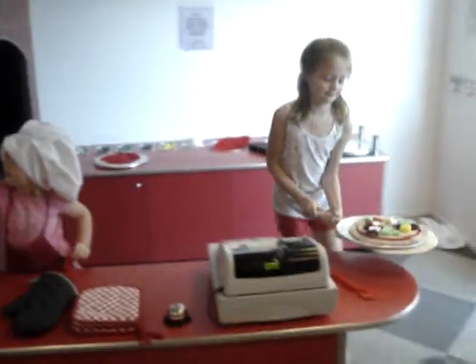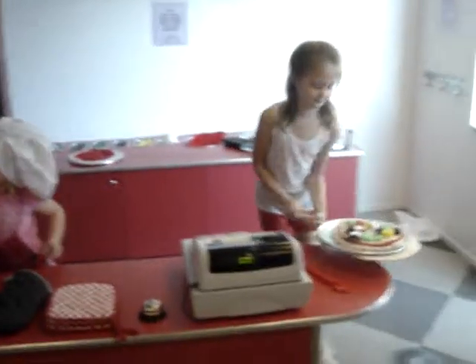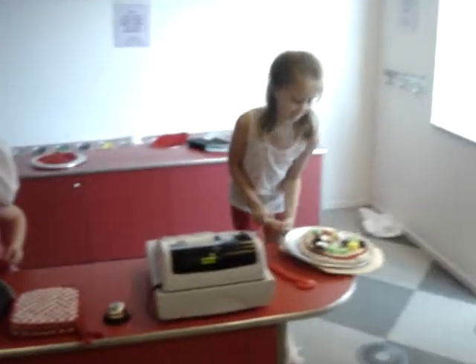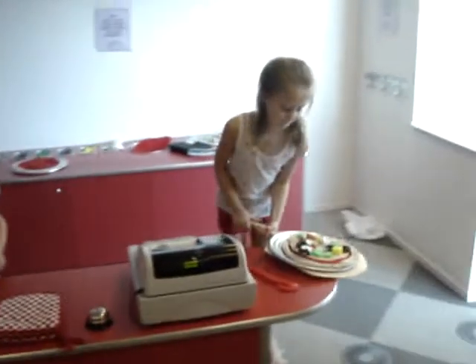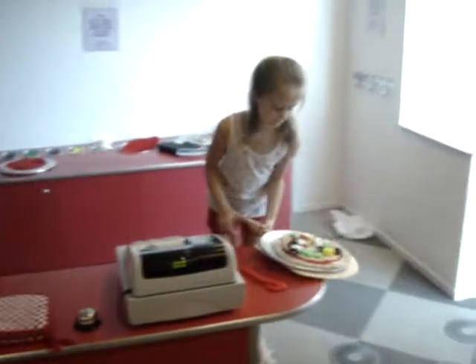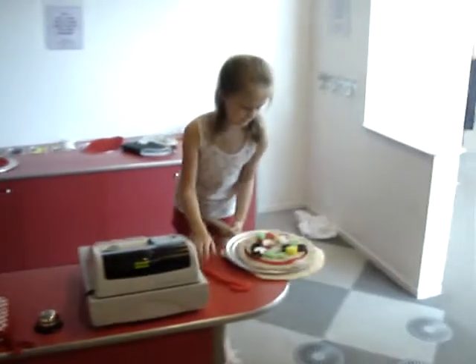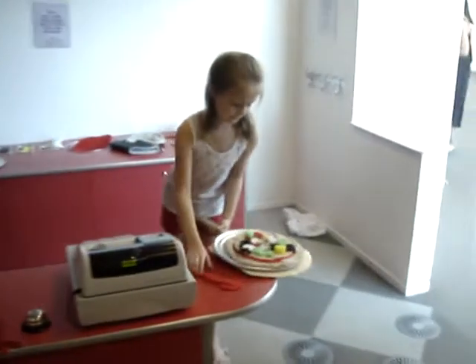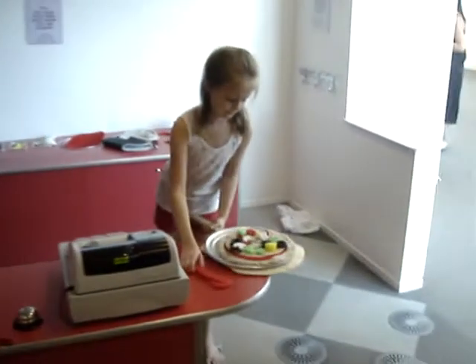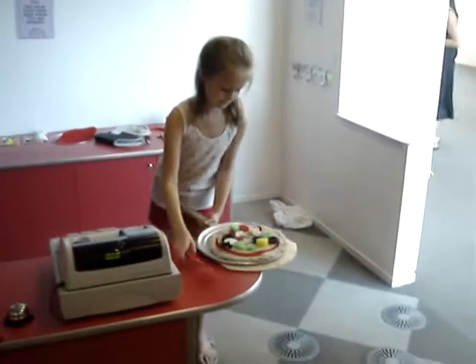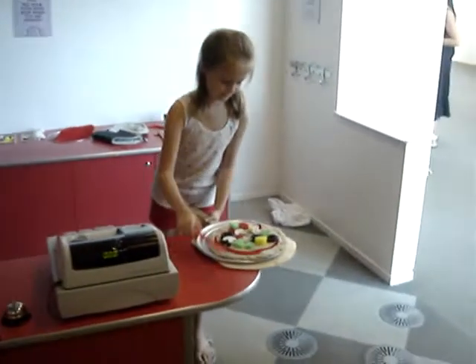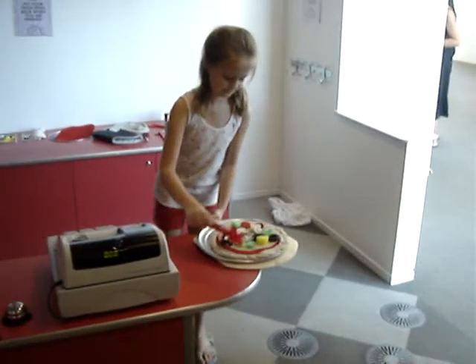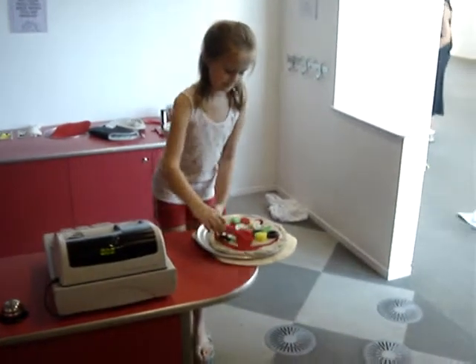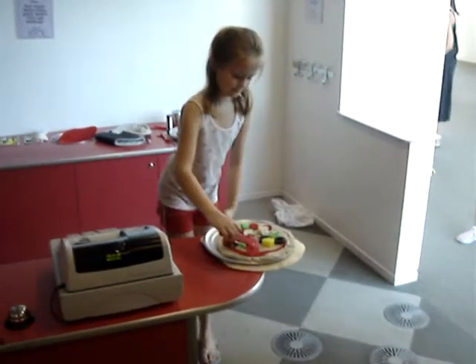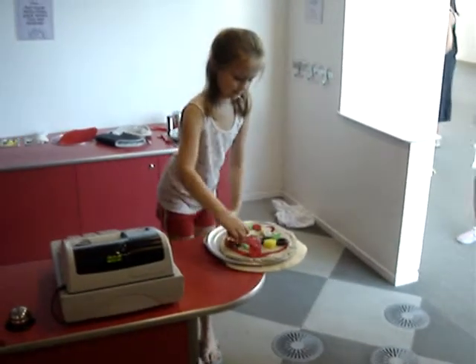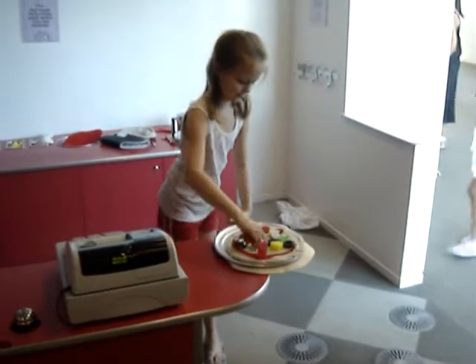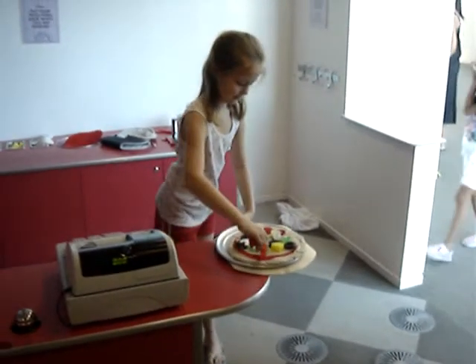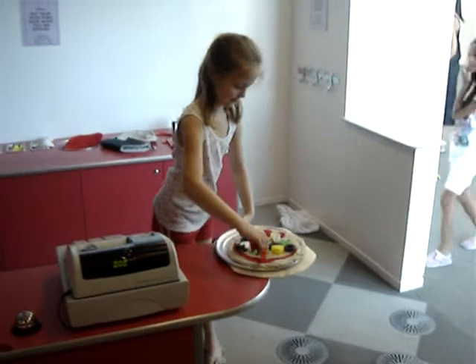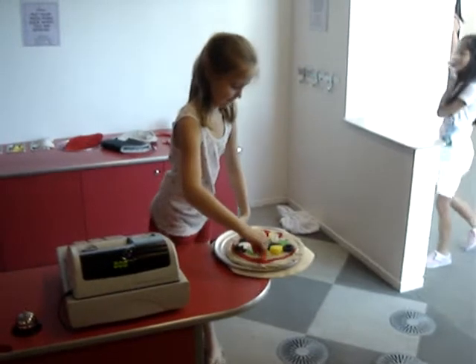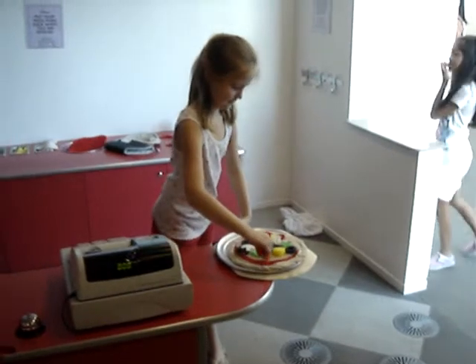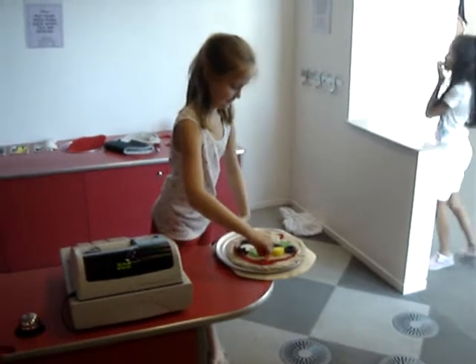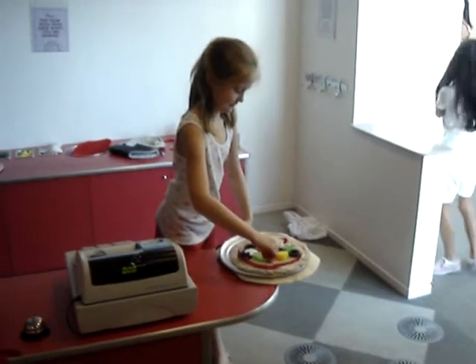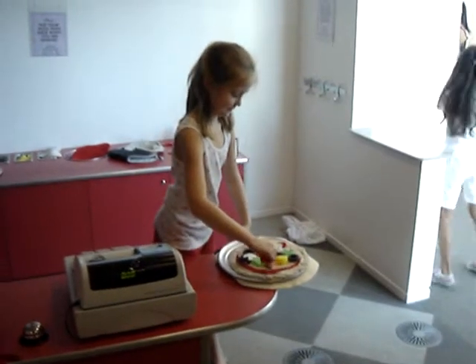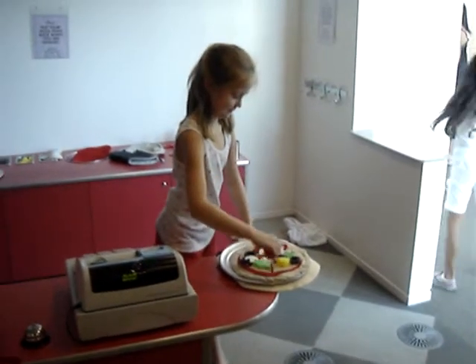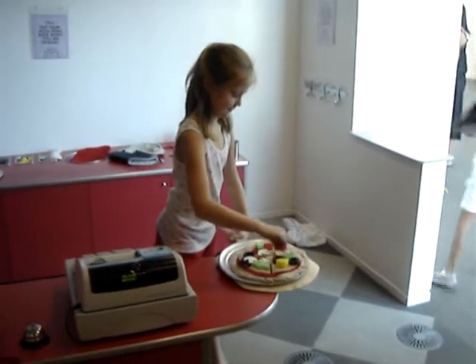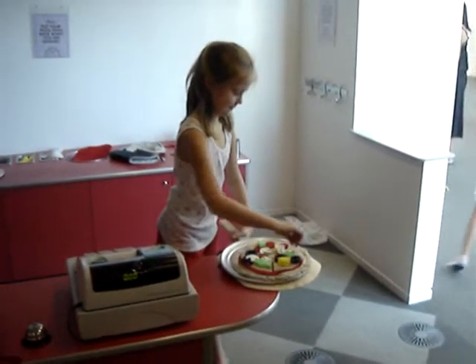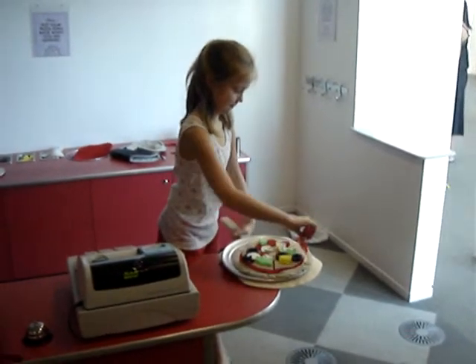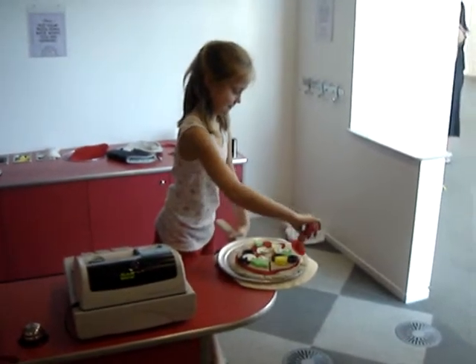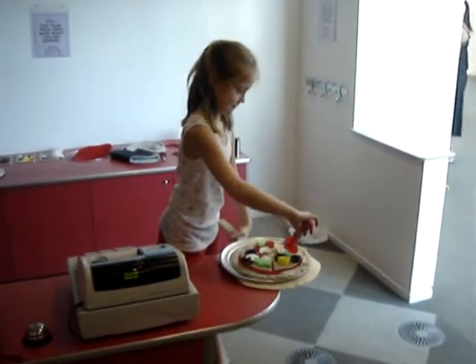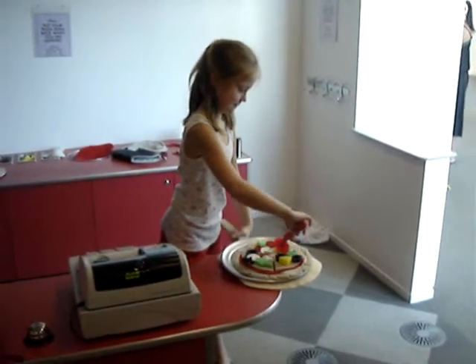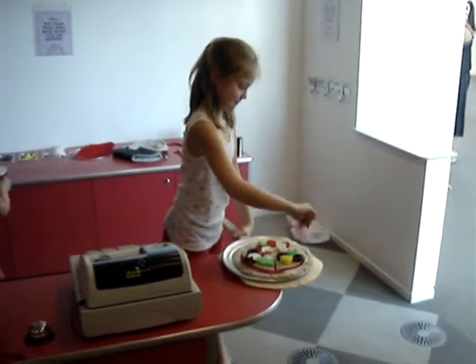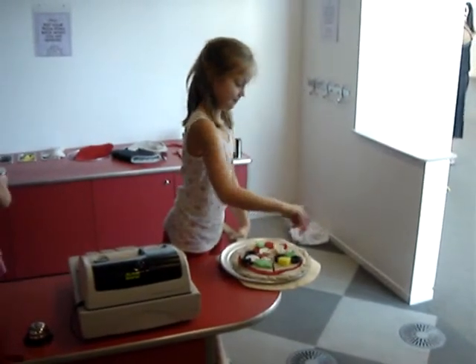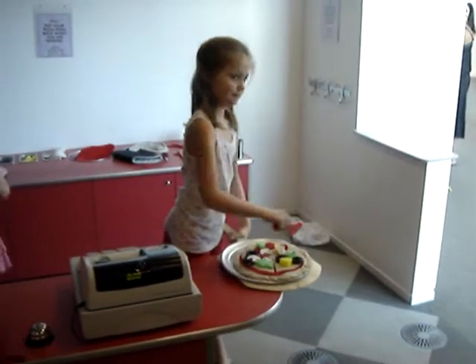Oh, we've got a new pizza coming up, Dad. She's got to cut it. Finish making your pizza and put it in the oven.